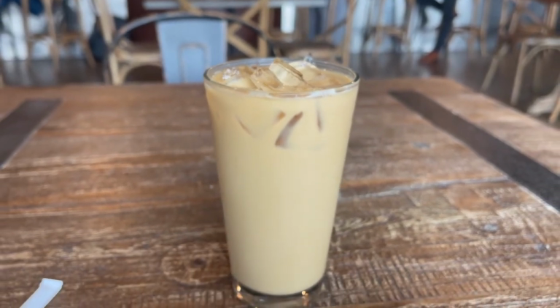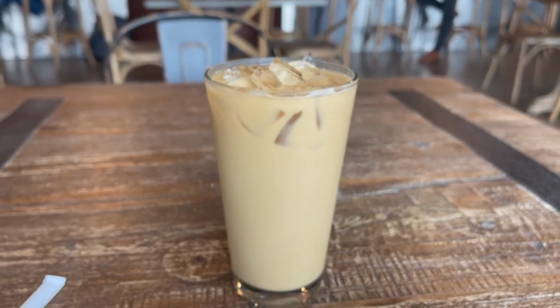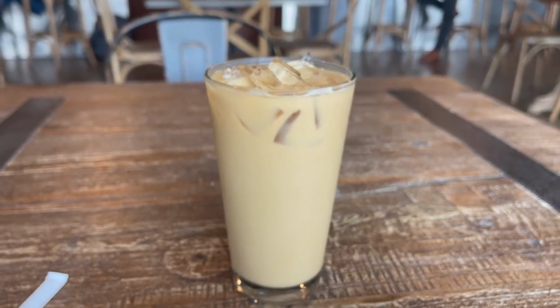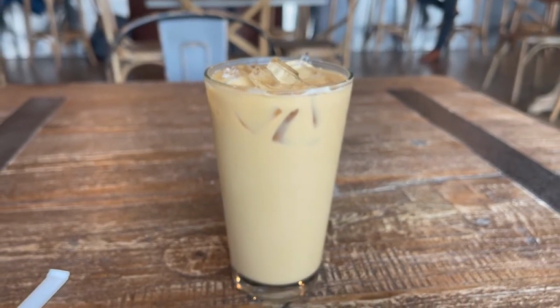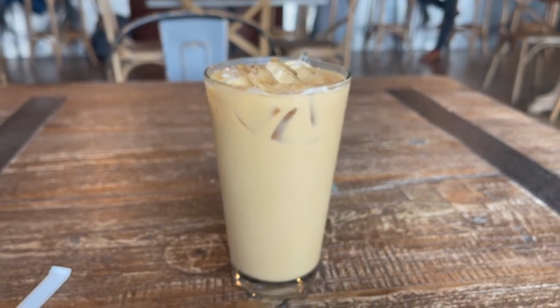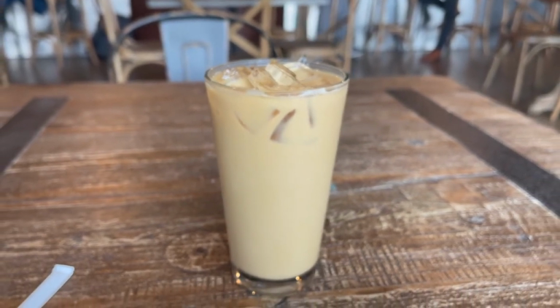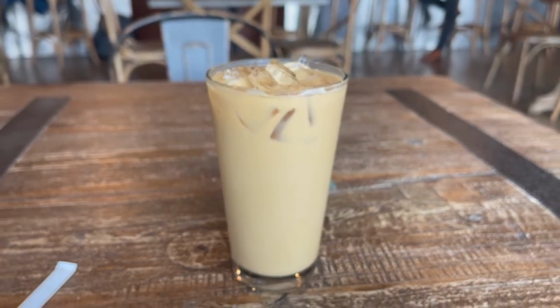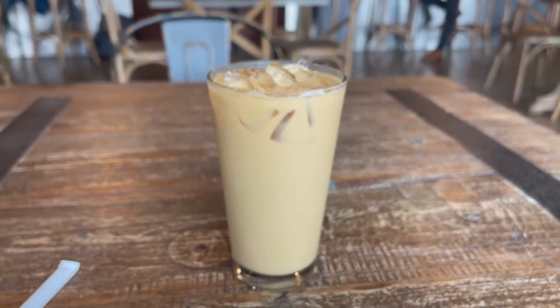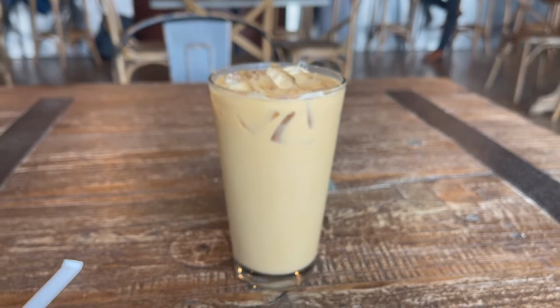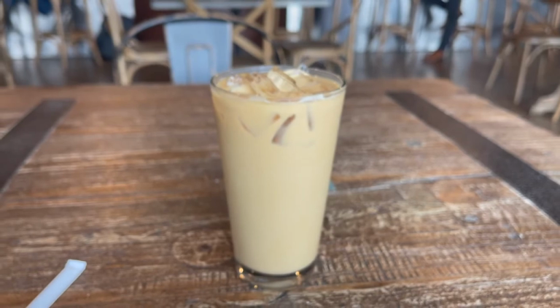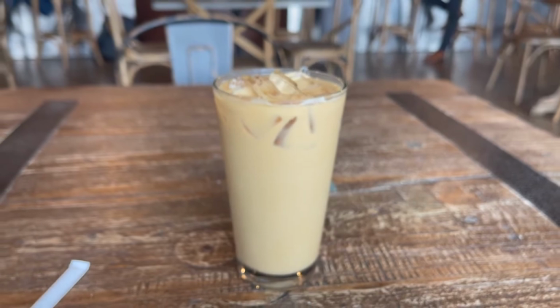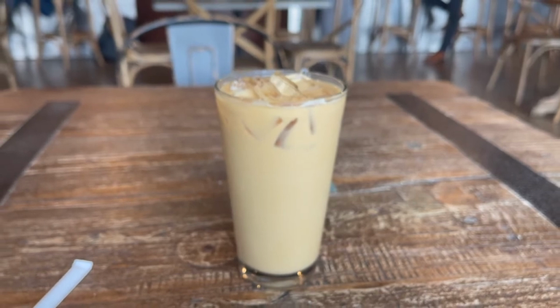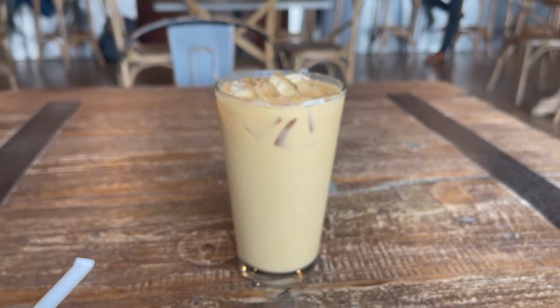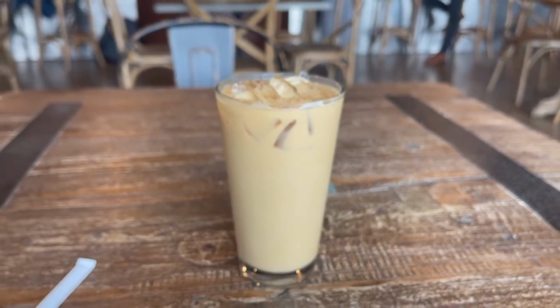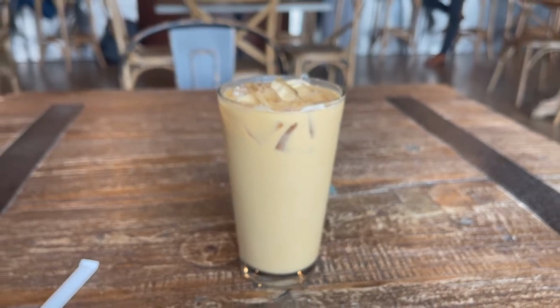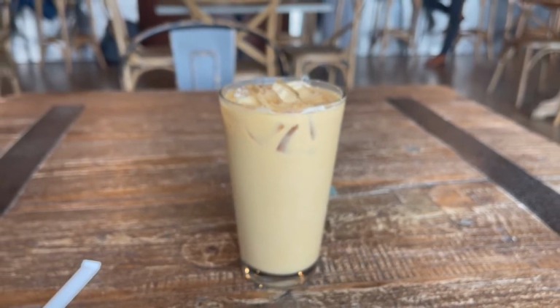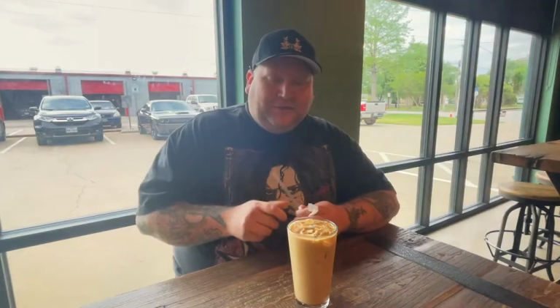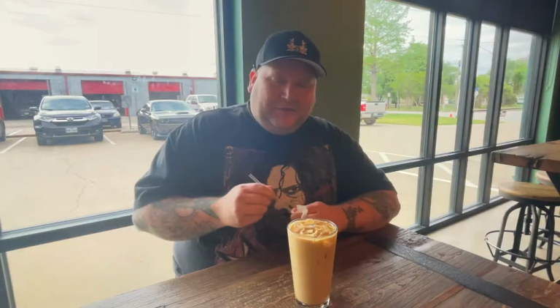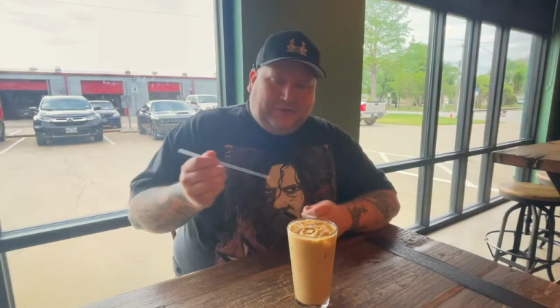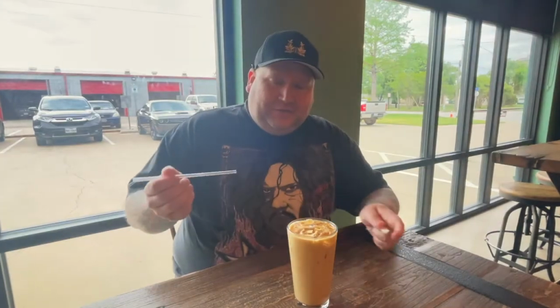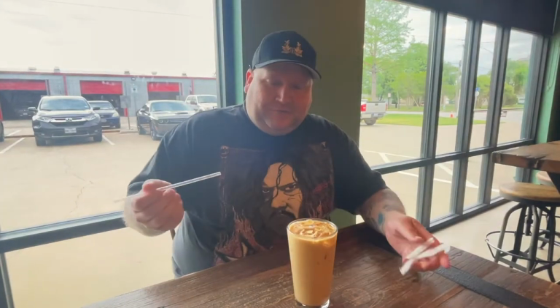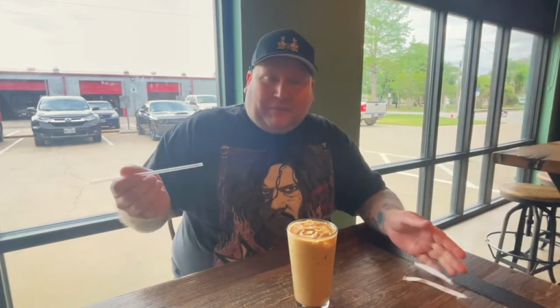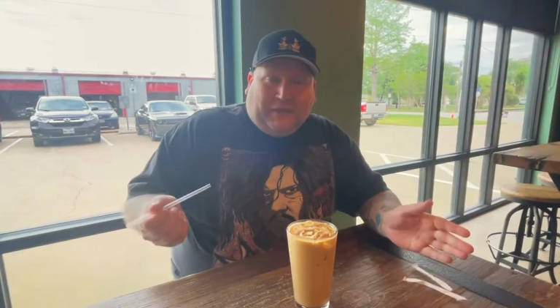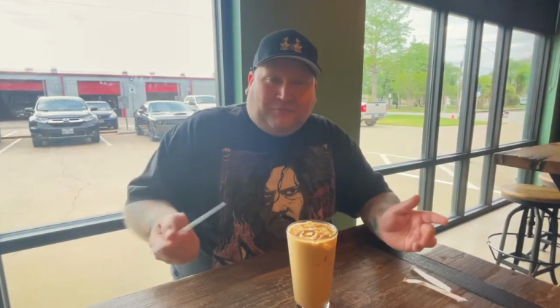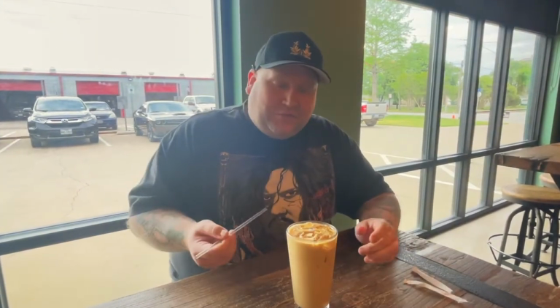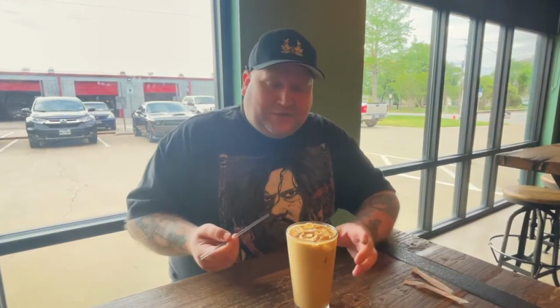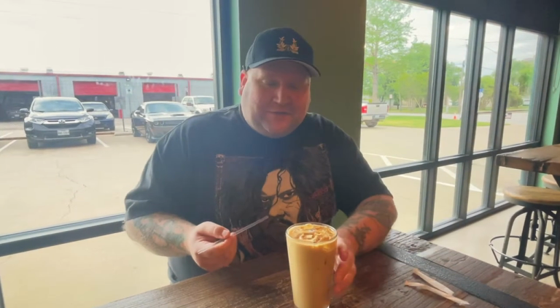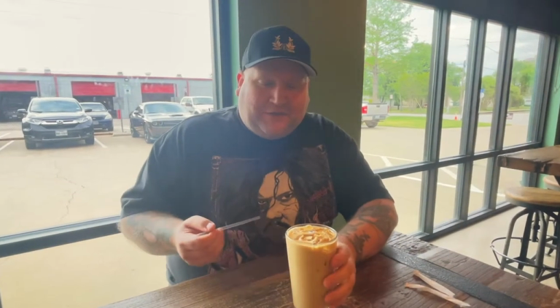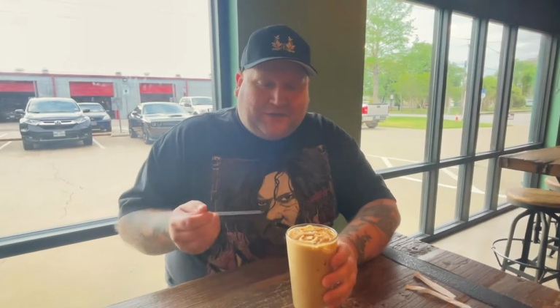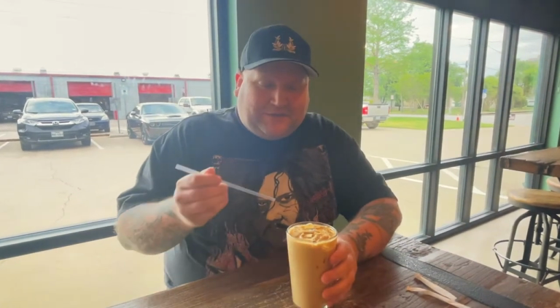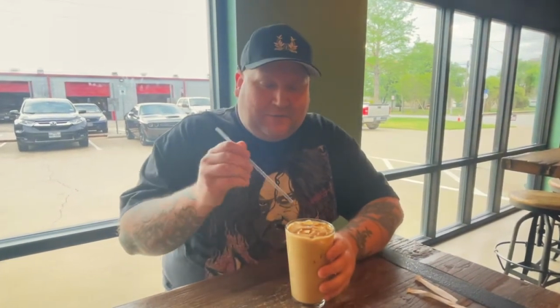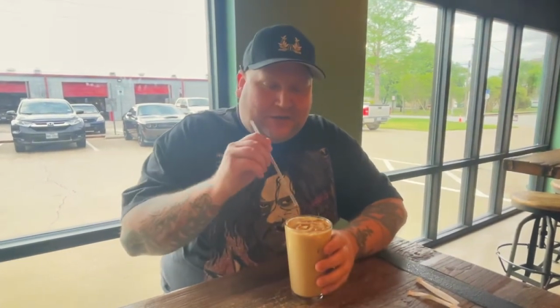They say that this is a cold brew style. Let's see what they got to say about it.